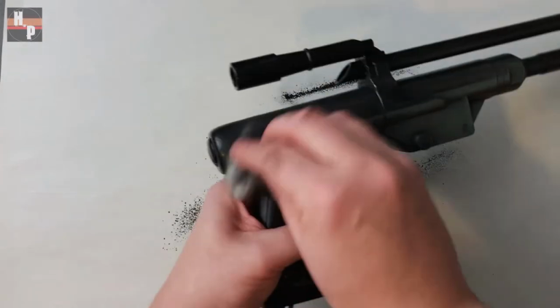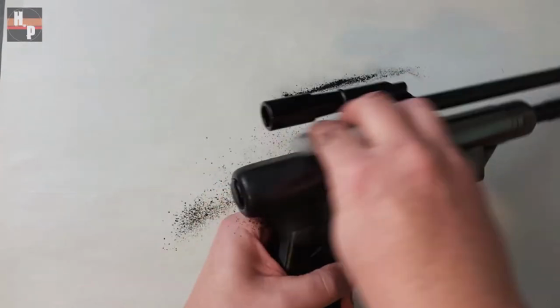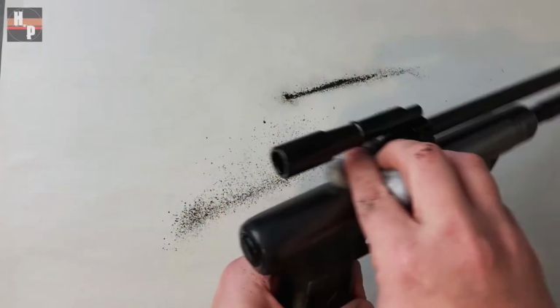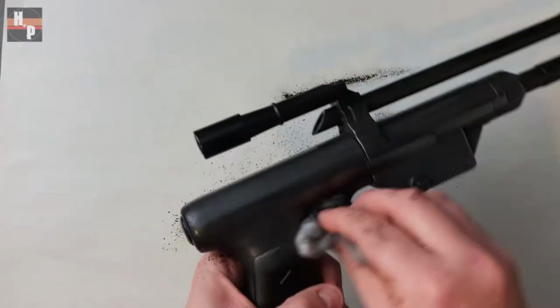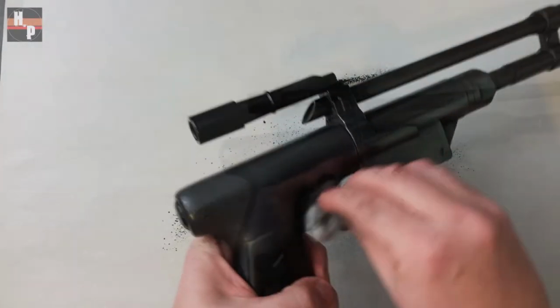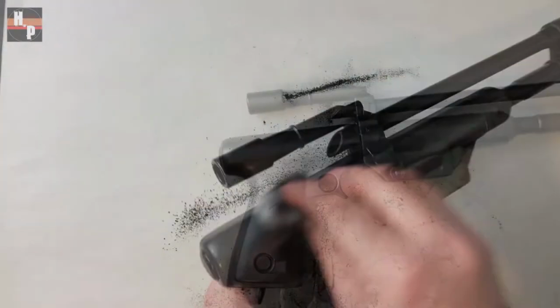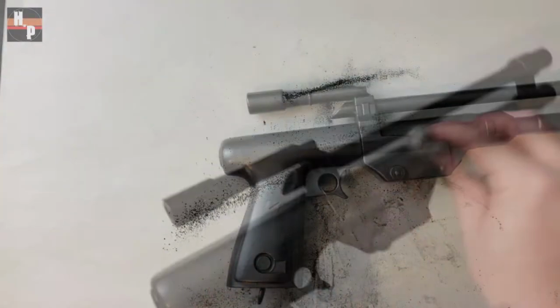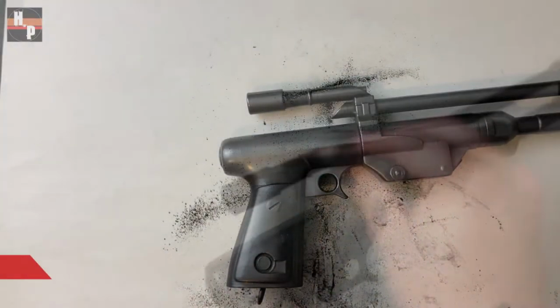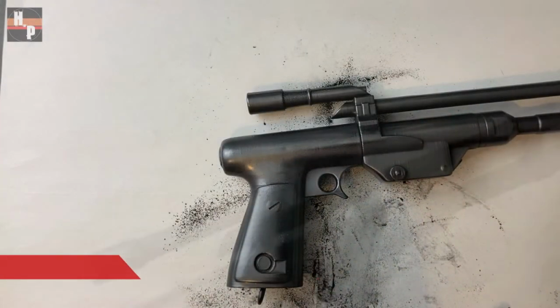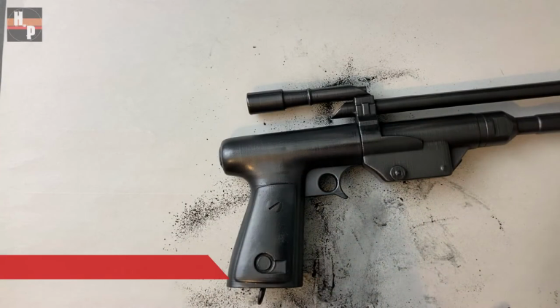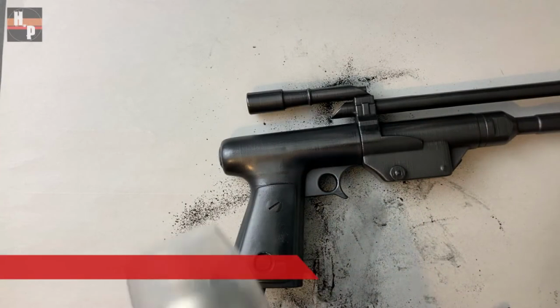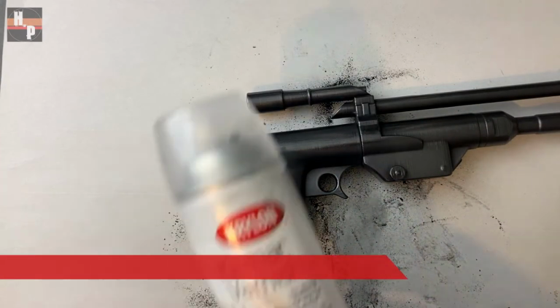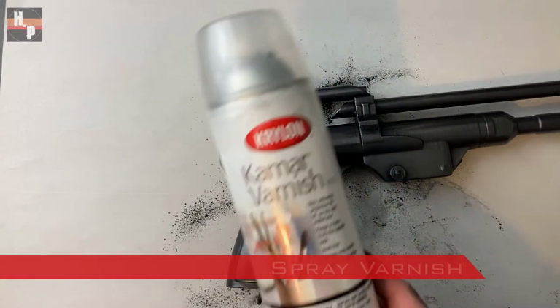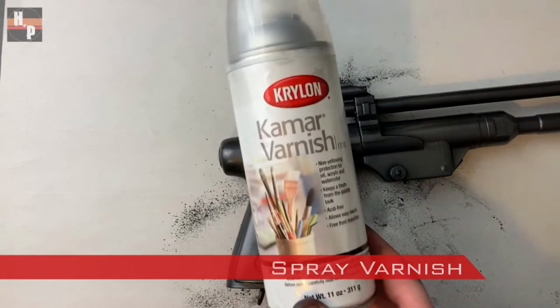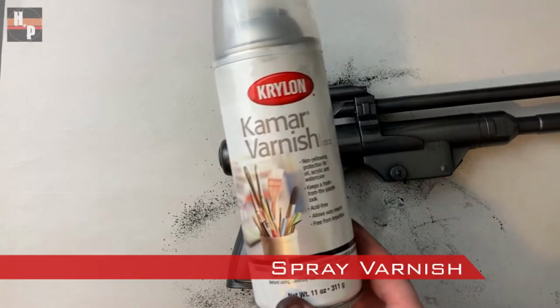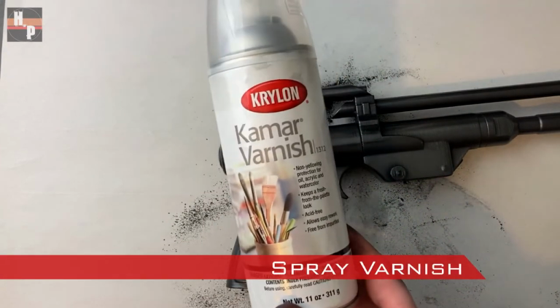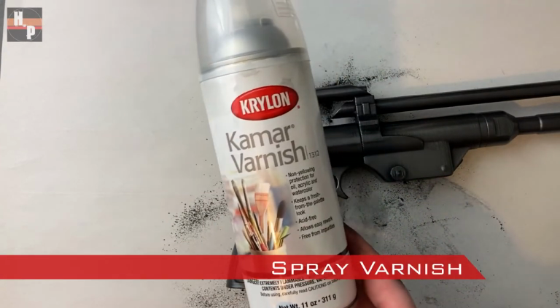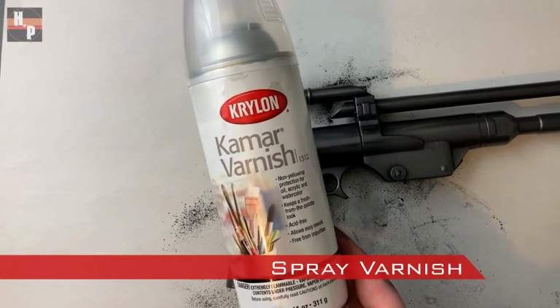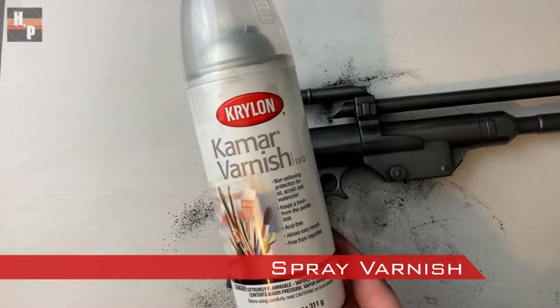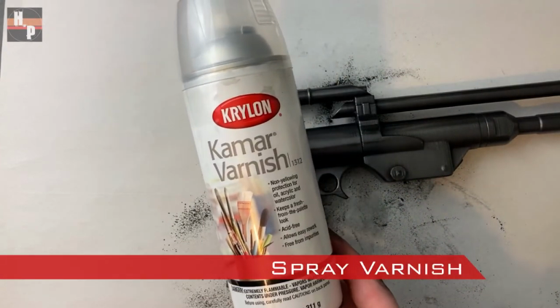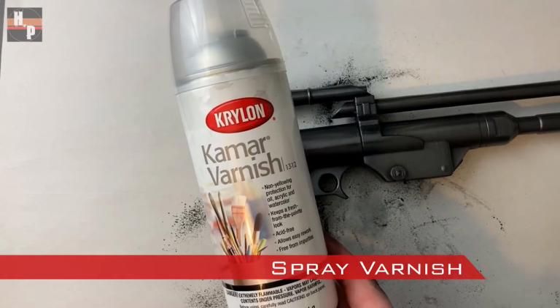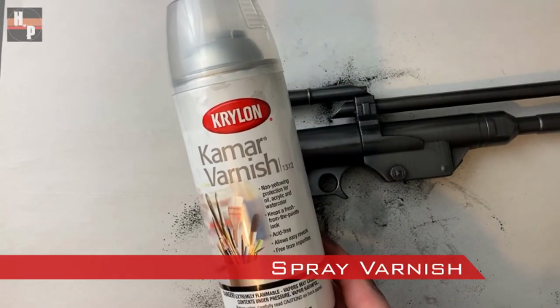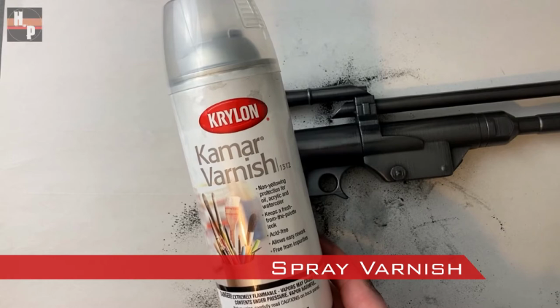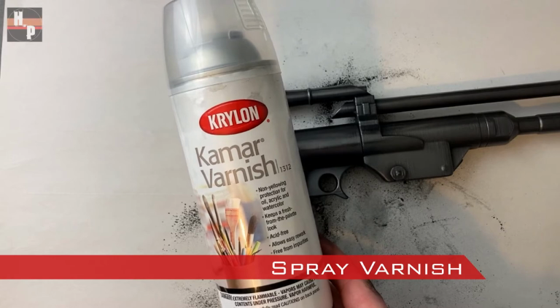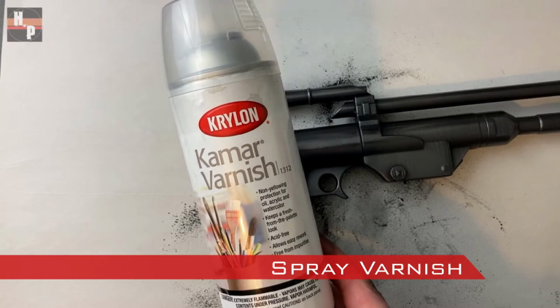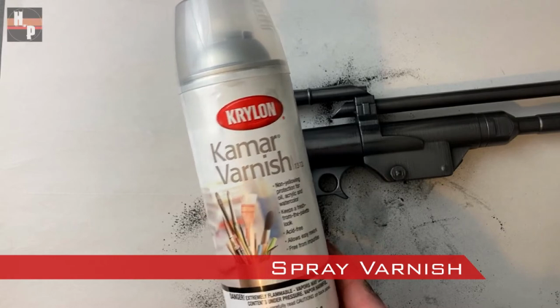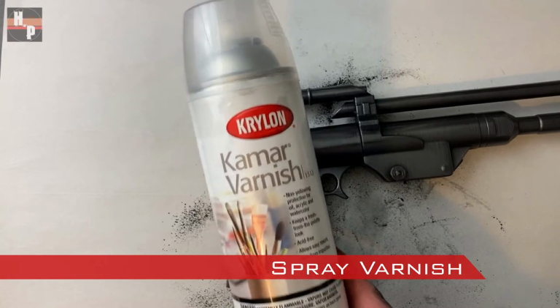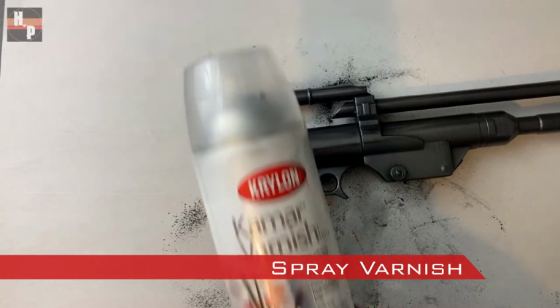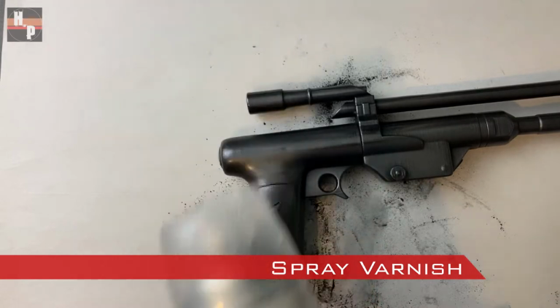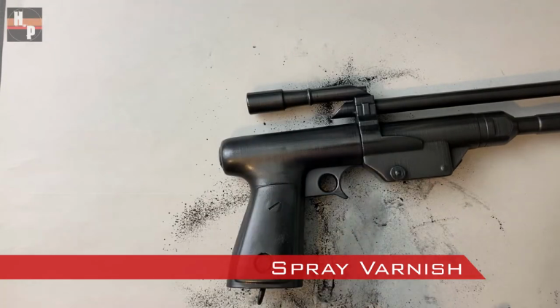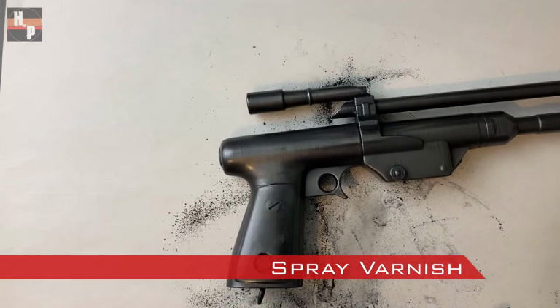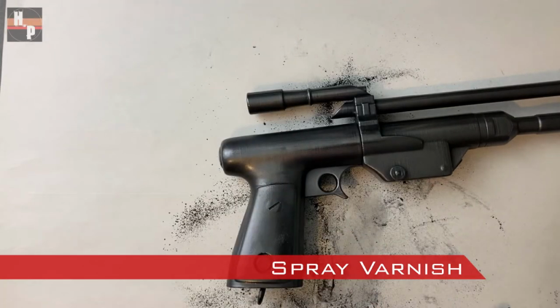To seal the graphite I use a clear varnish. This will keep the graphite from smearing or smudging.